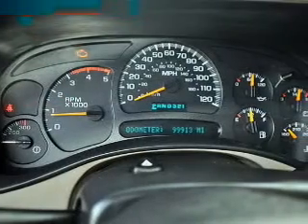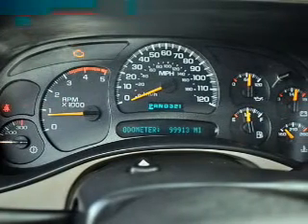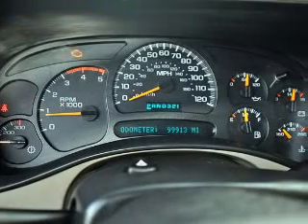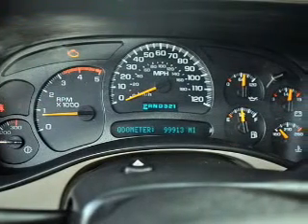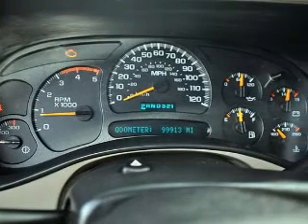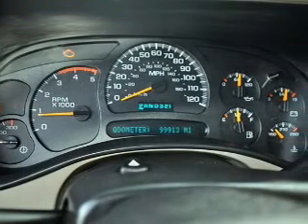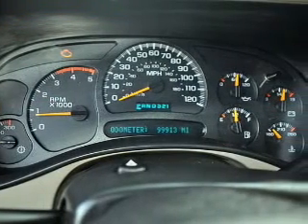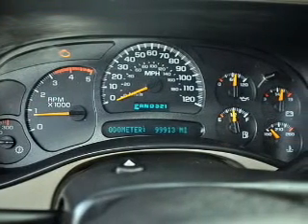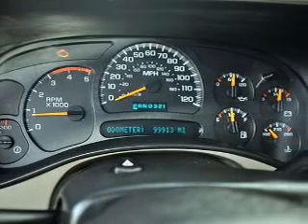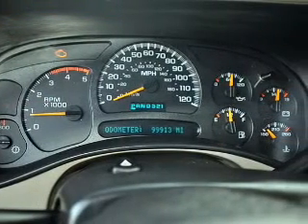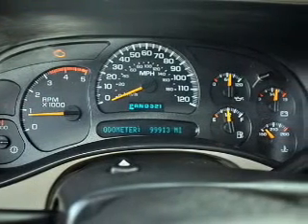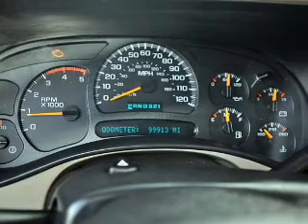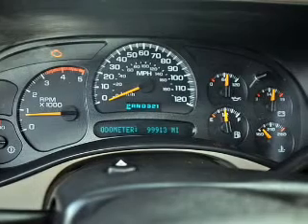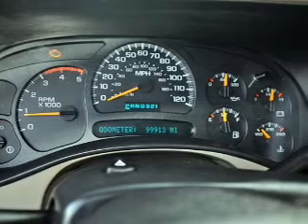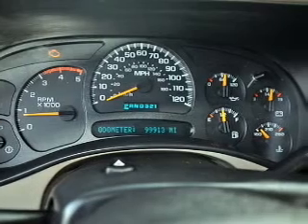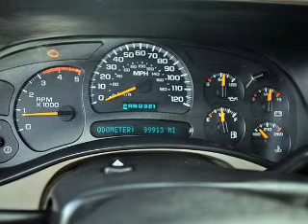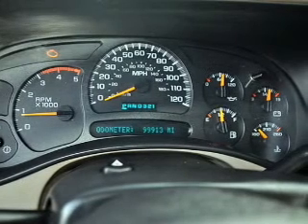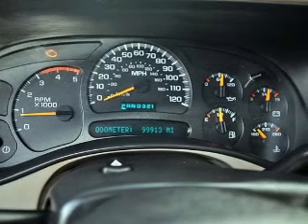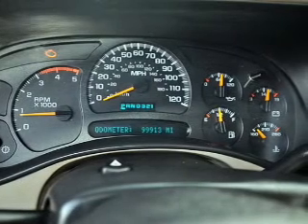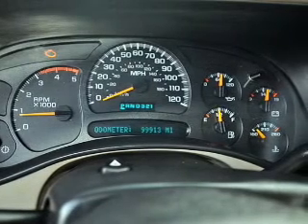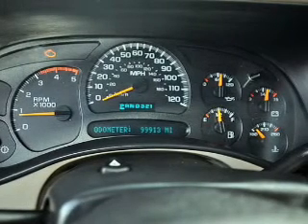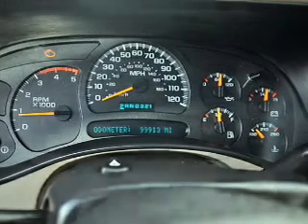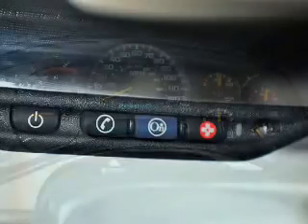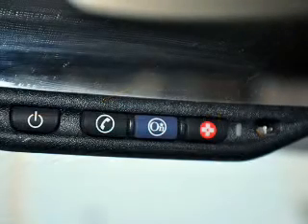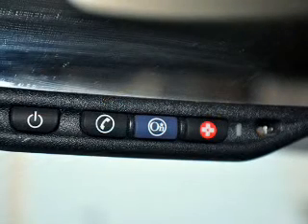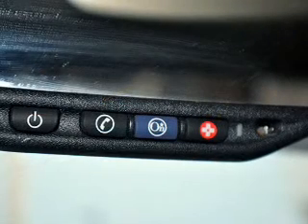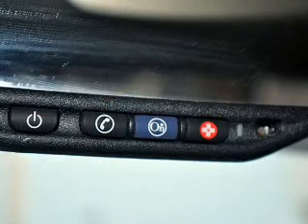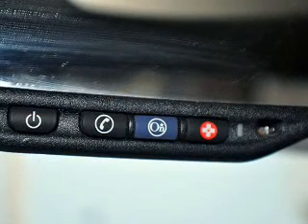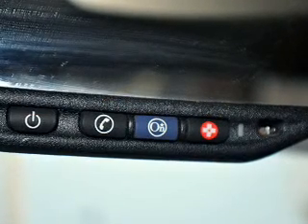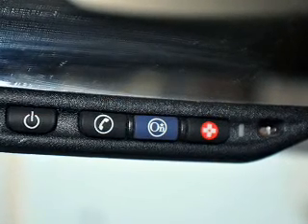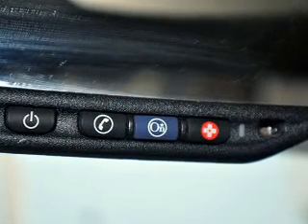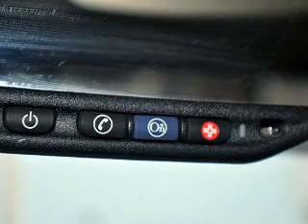Cruise control and AM-FM stereo. Power steering and adjustable tilt steering wheel. Air conditioning.